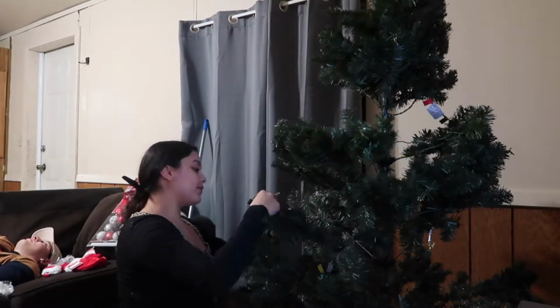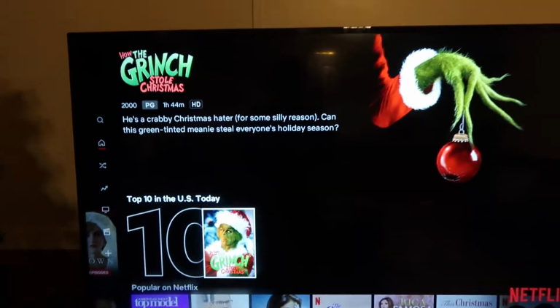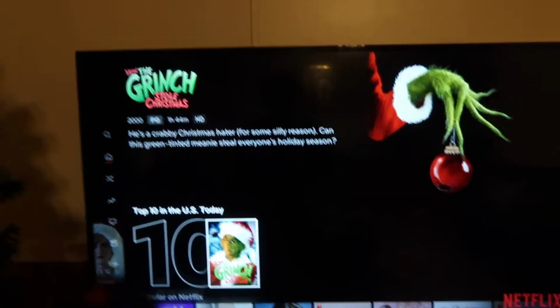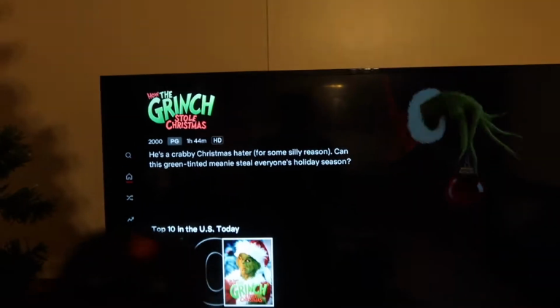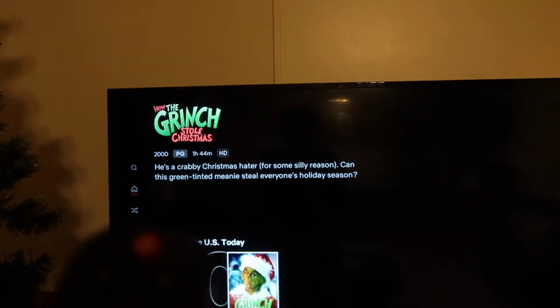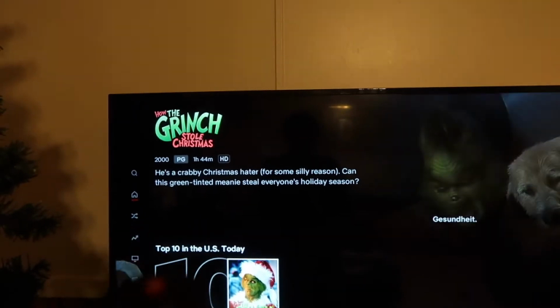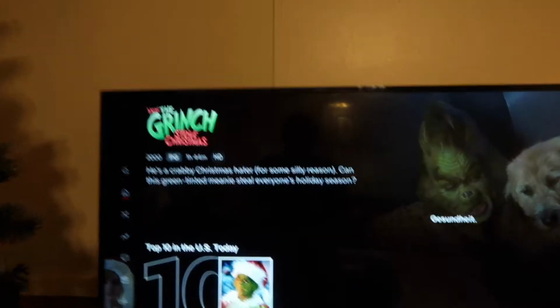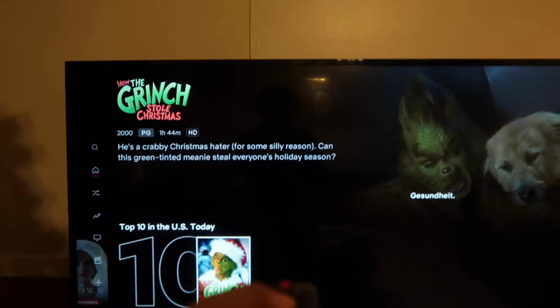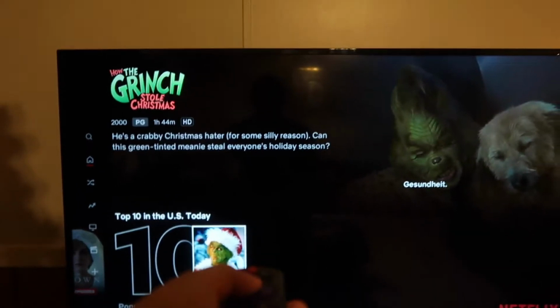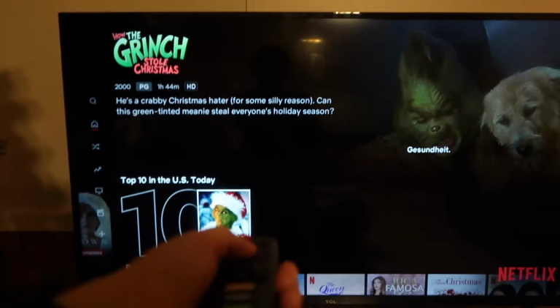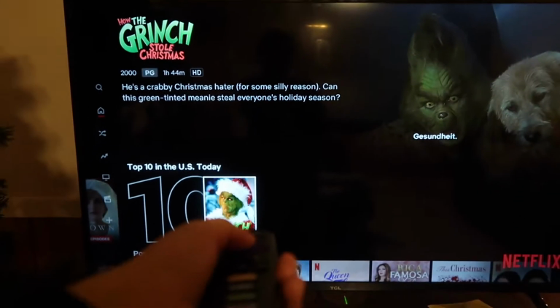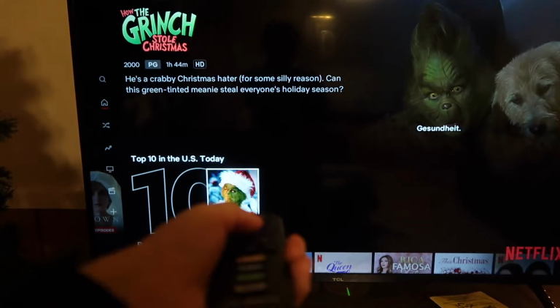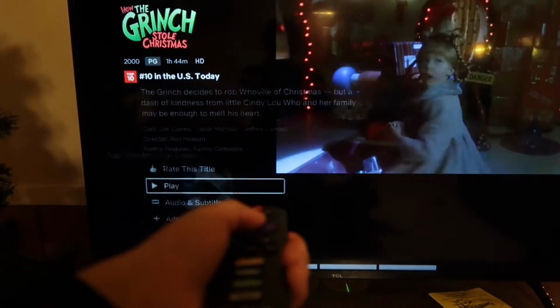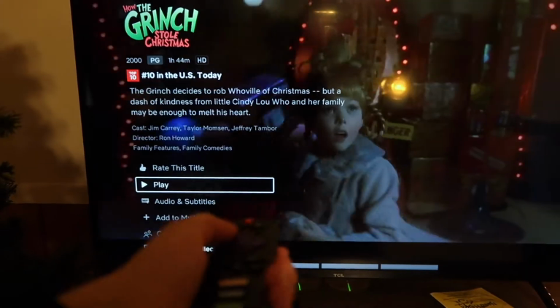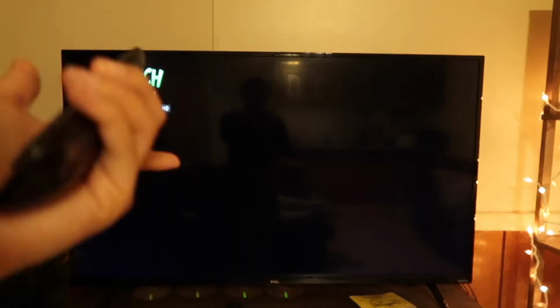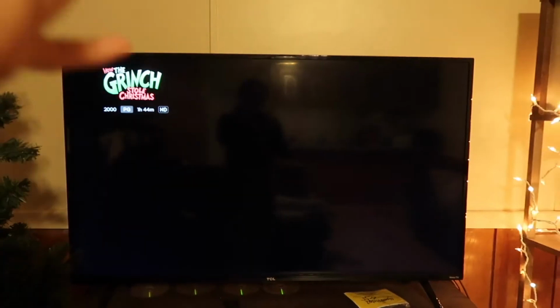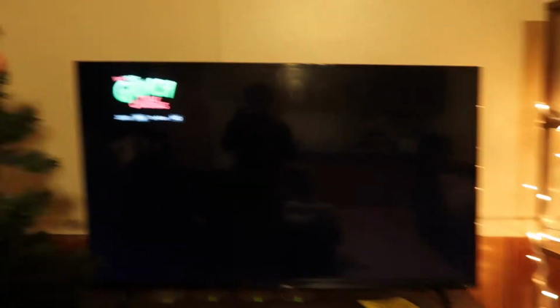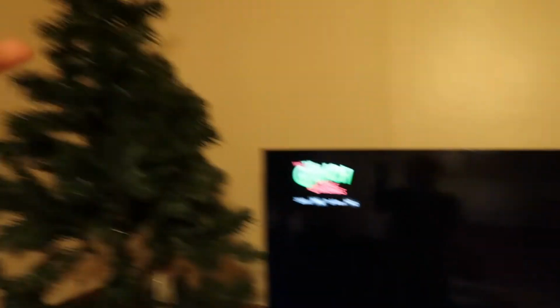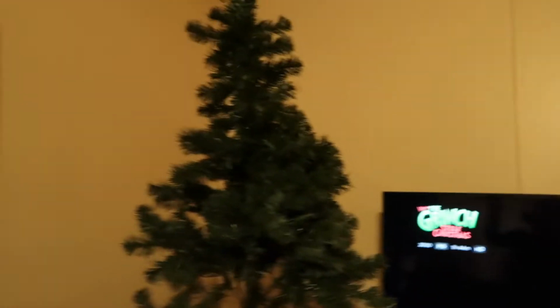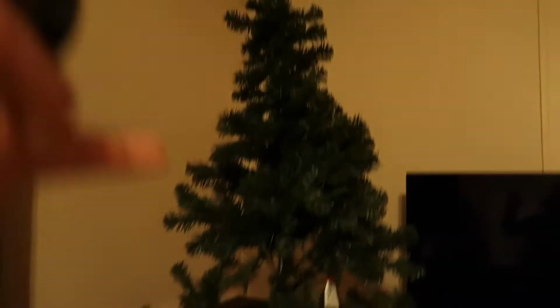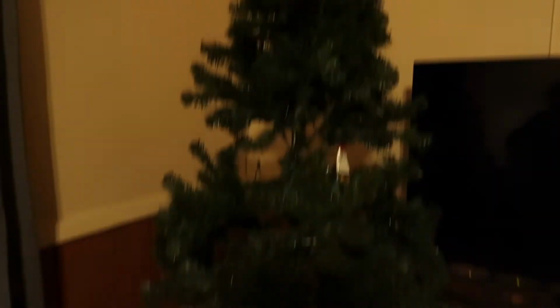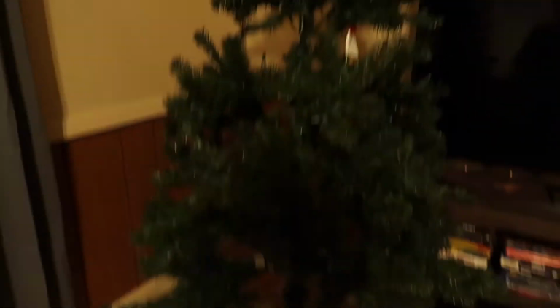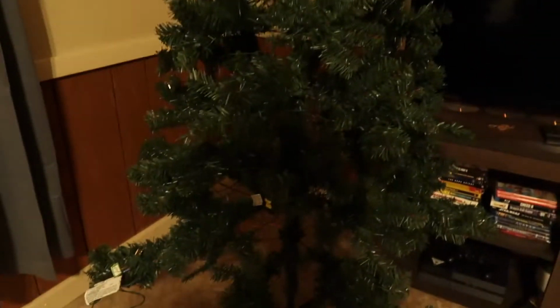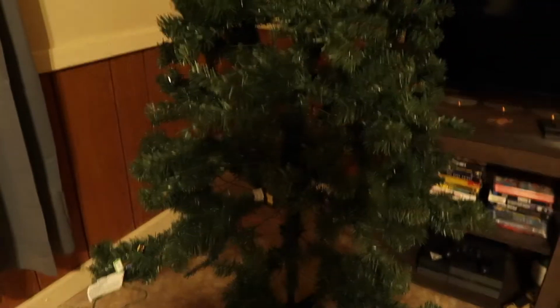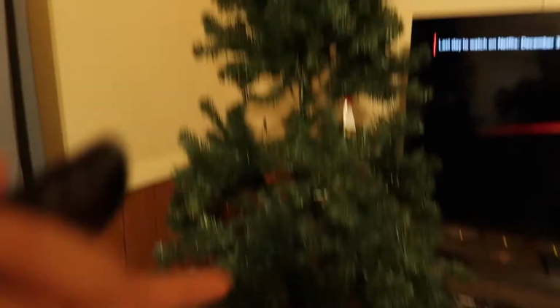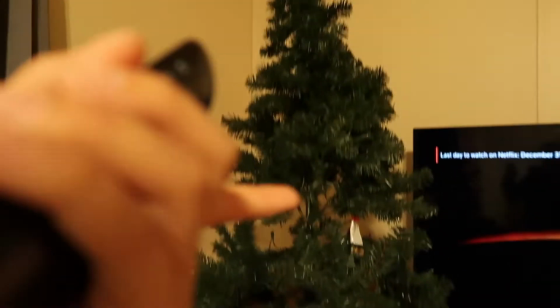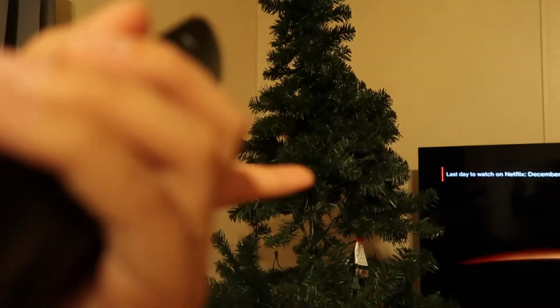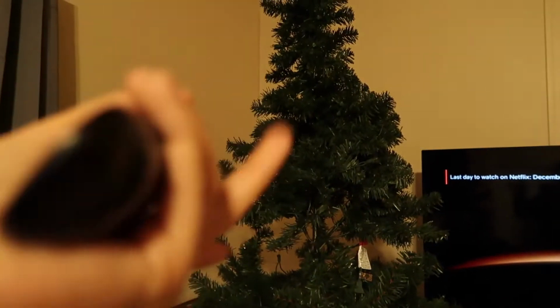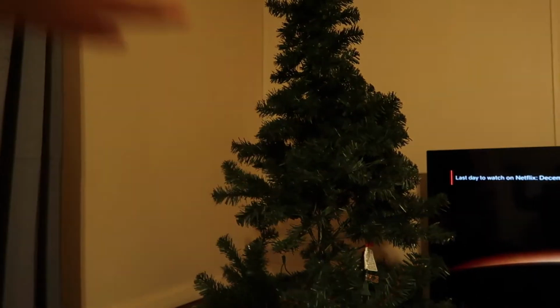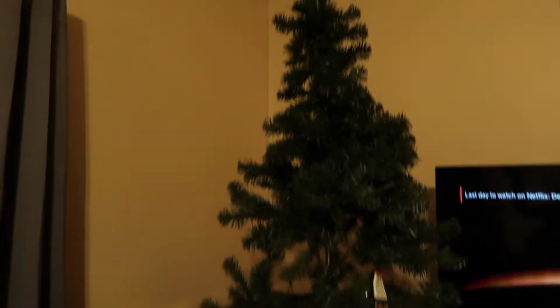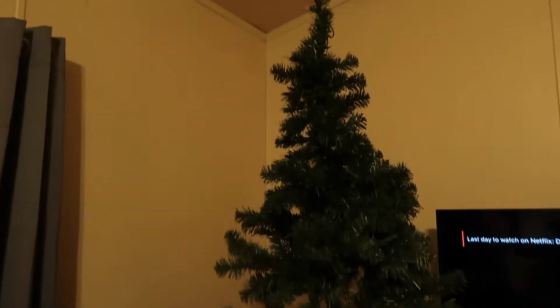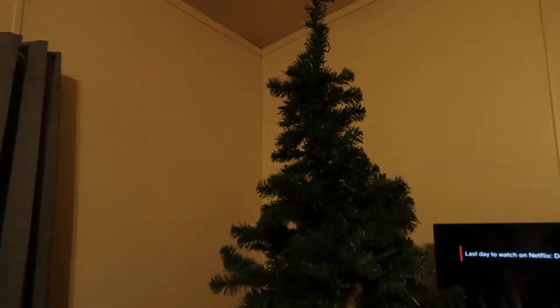I'm gonna put on The Grinch while I decorate the tree and finish putting it up.